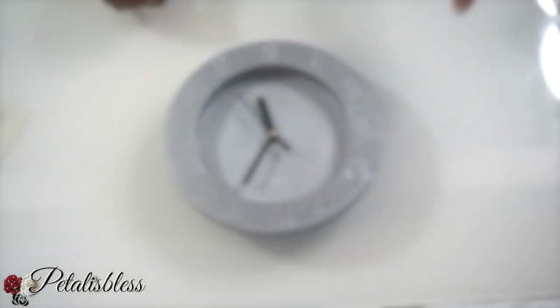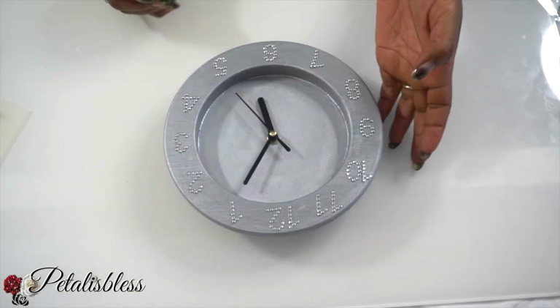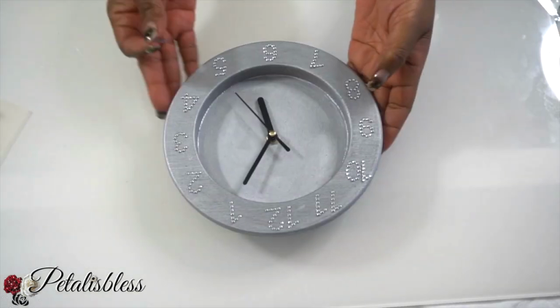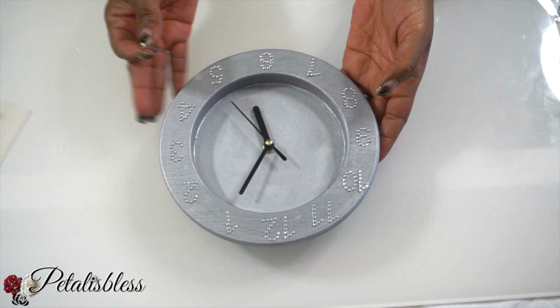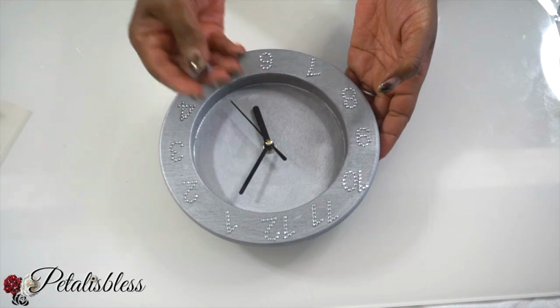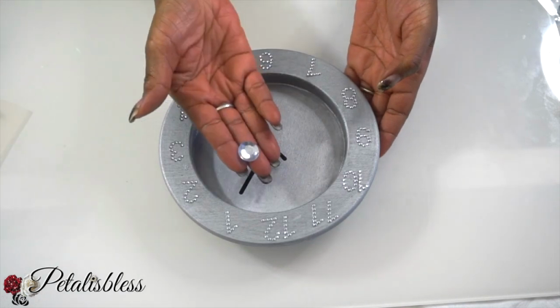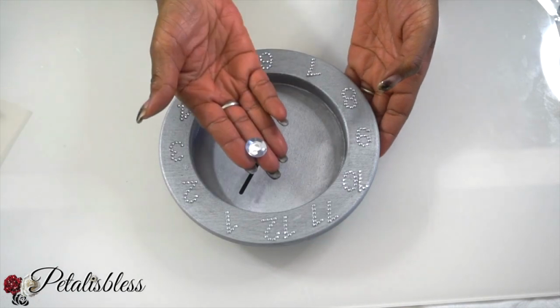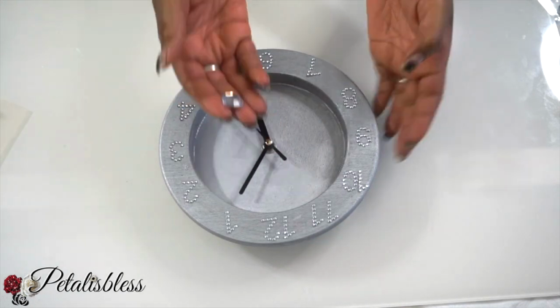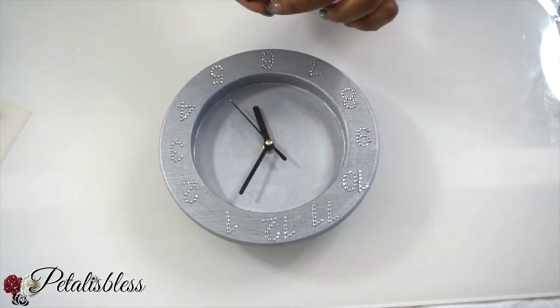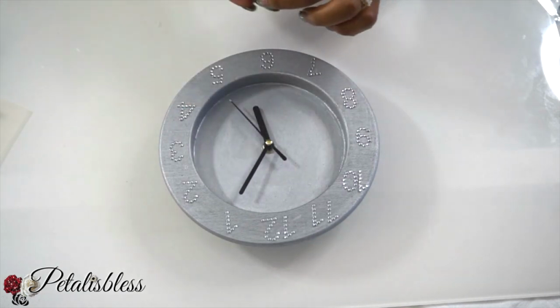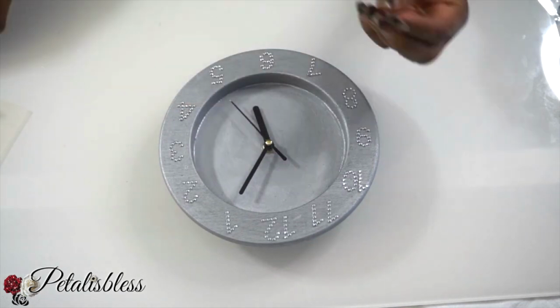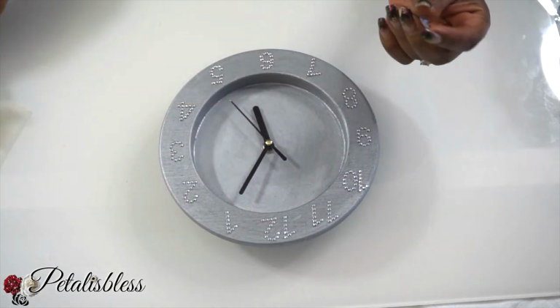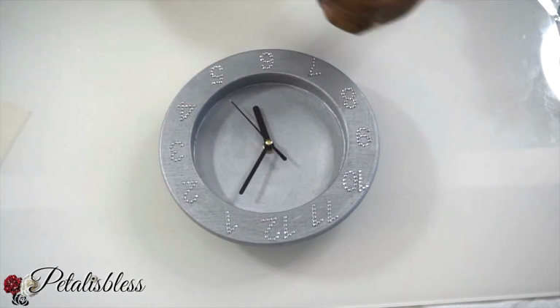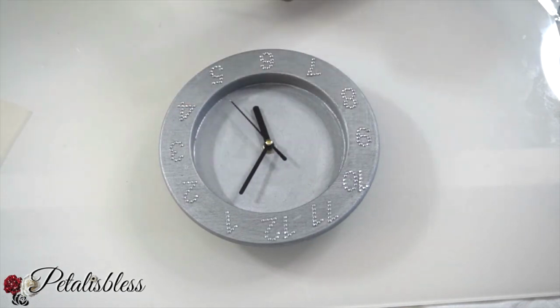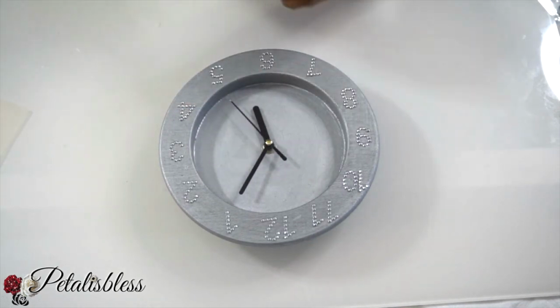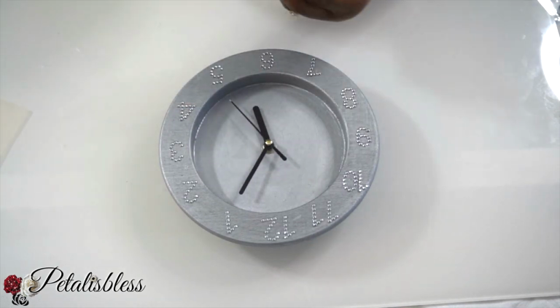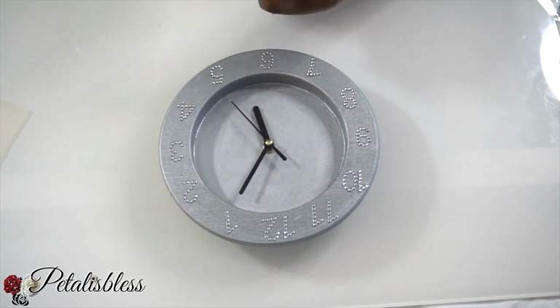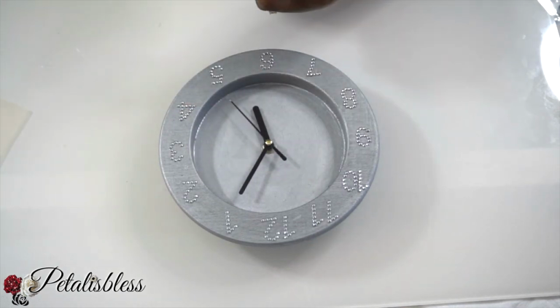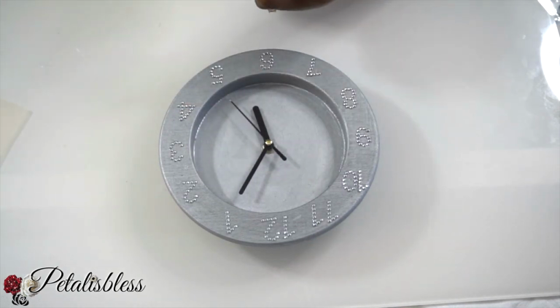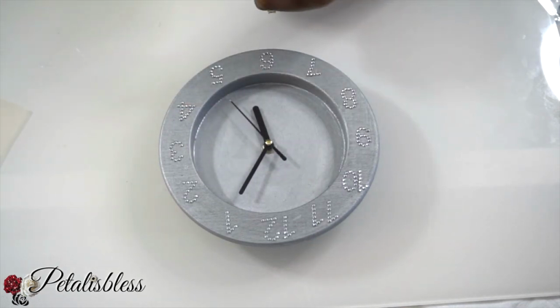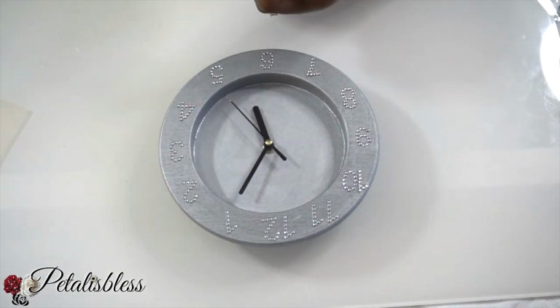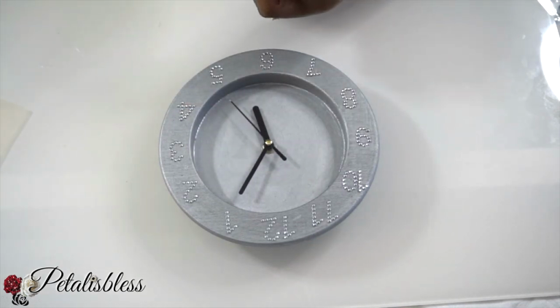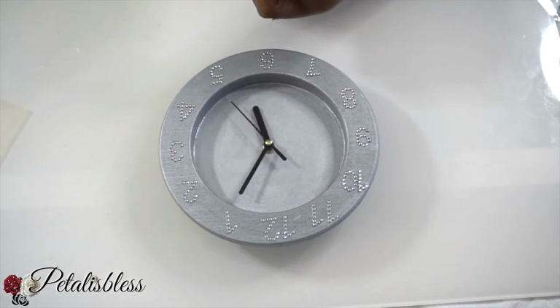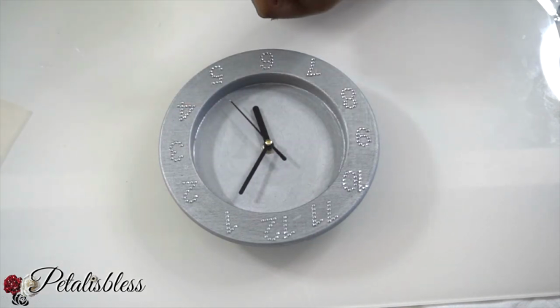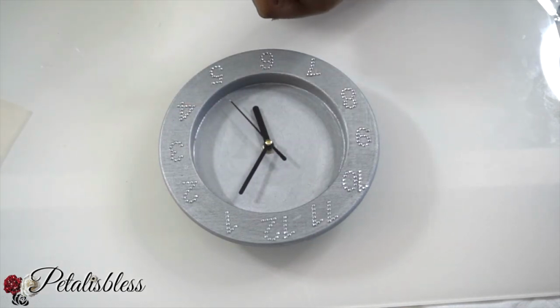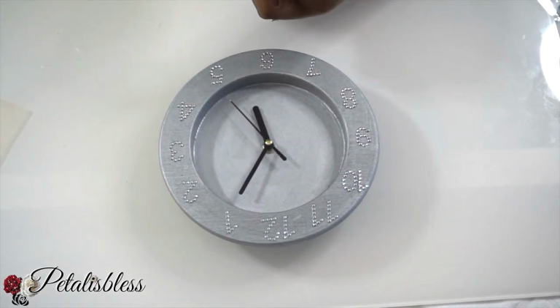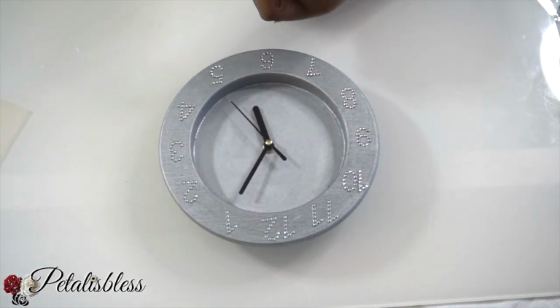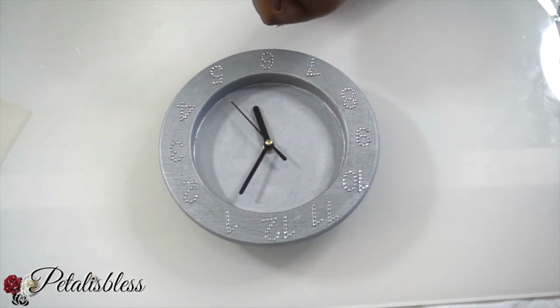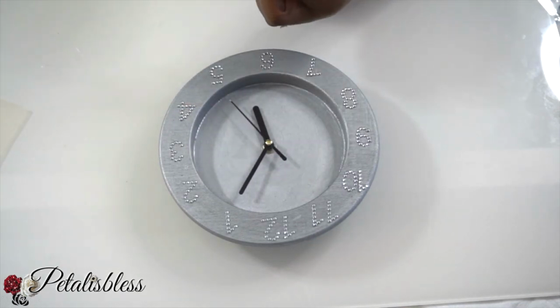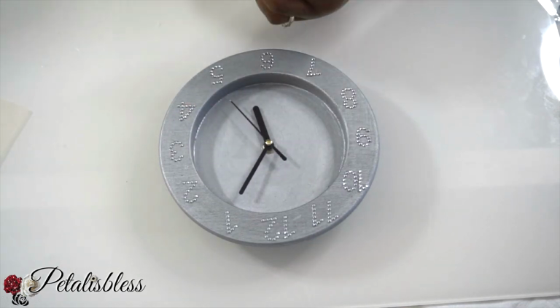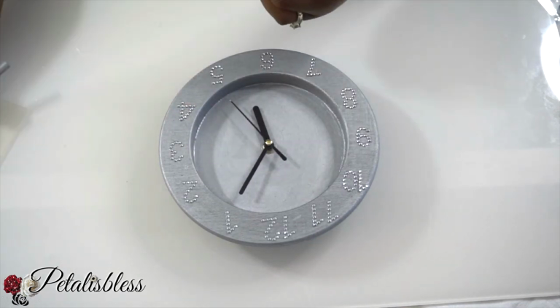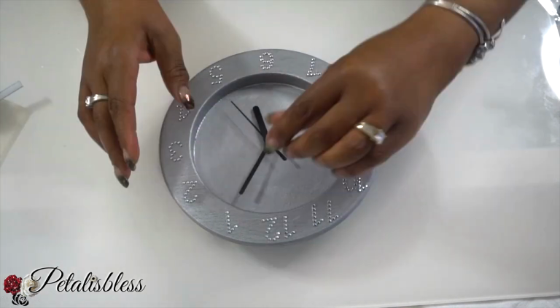Now that we have our numbers down, we're going to add some bling gems going around the inside of our clock.